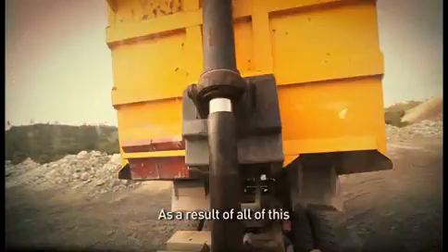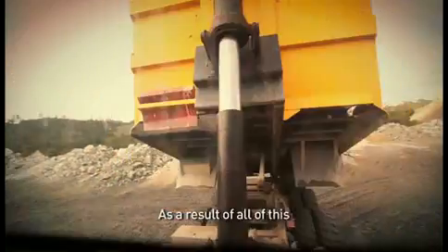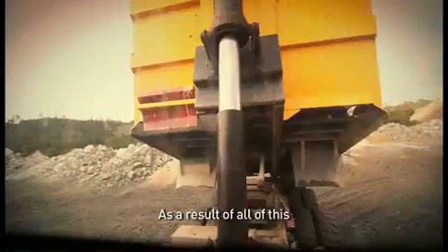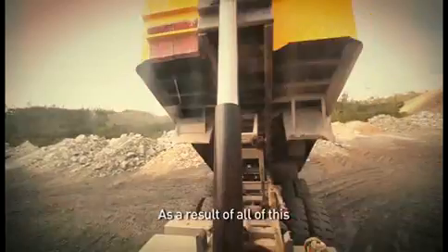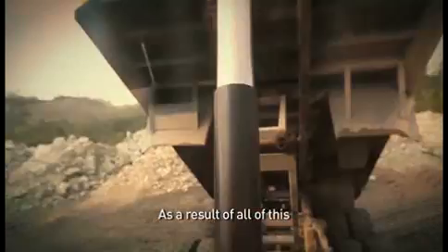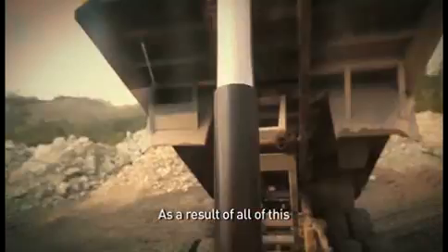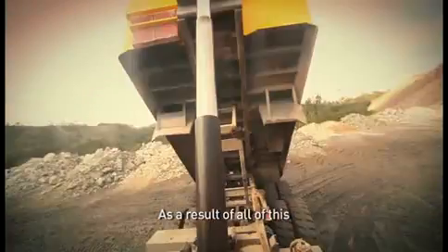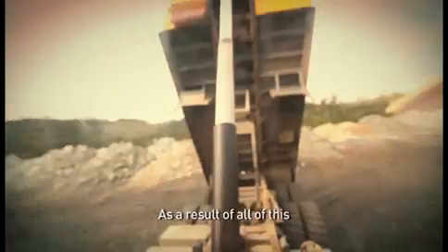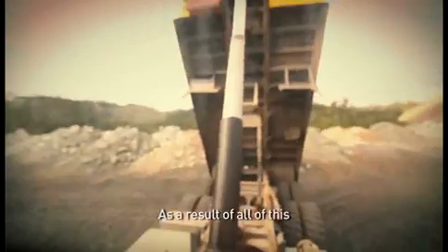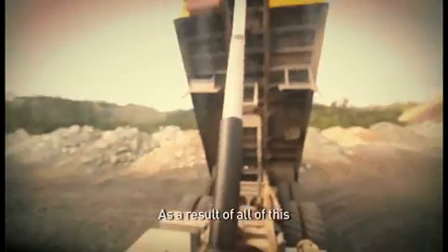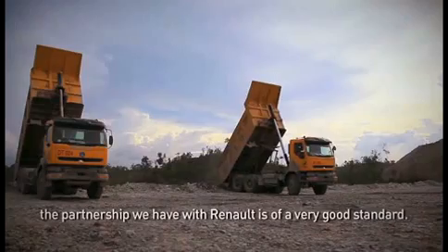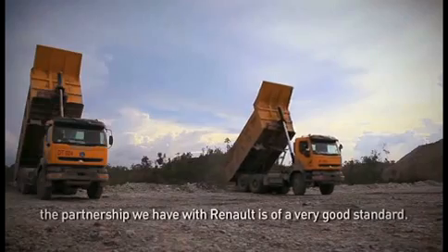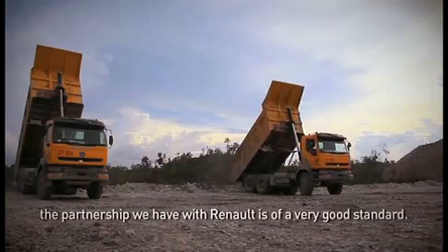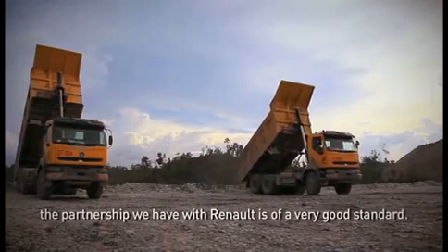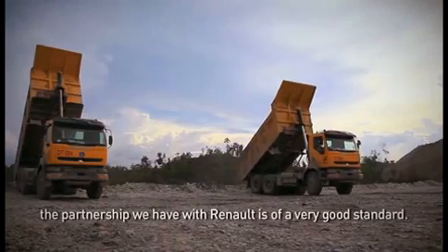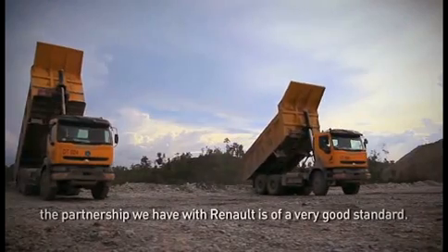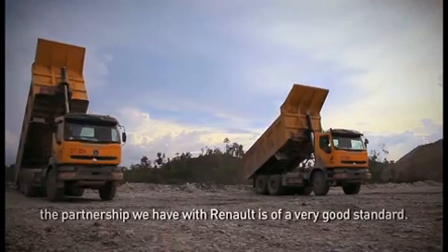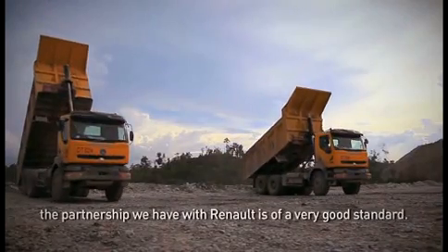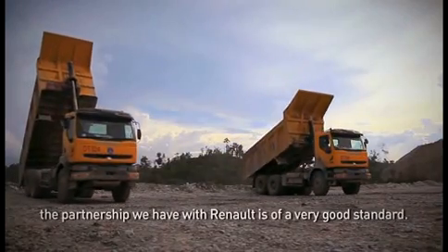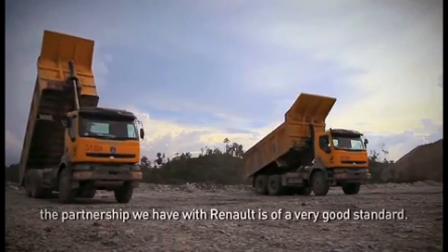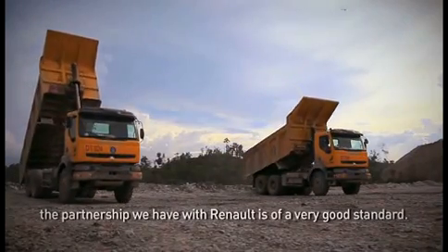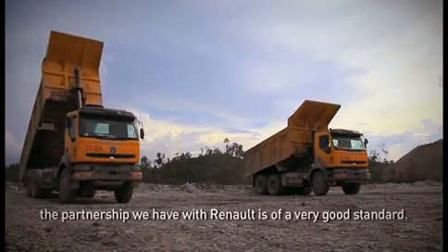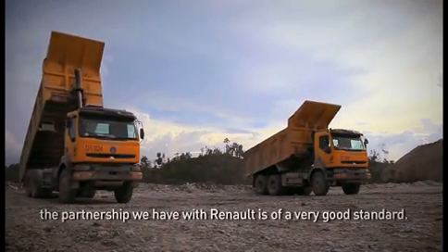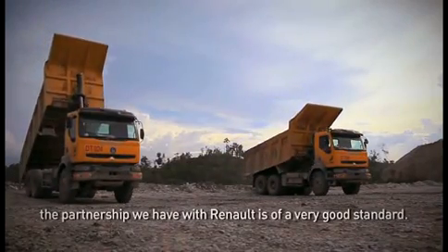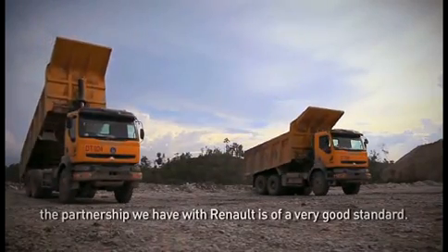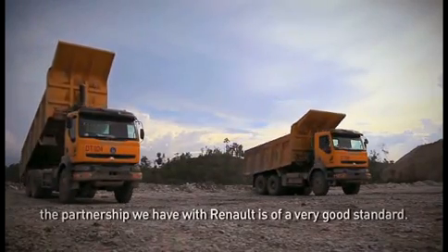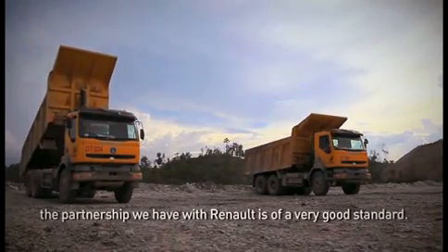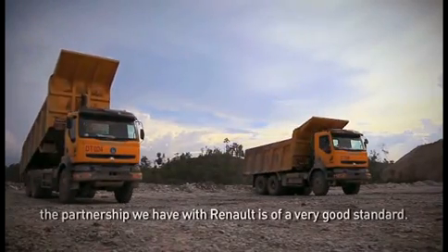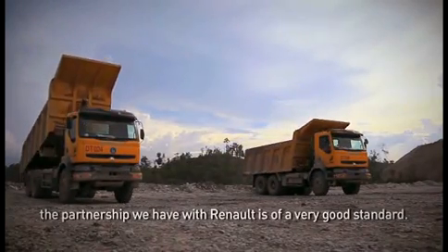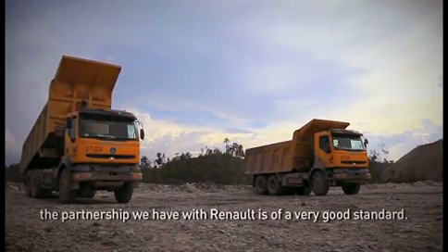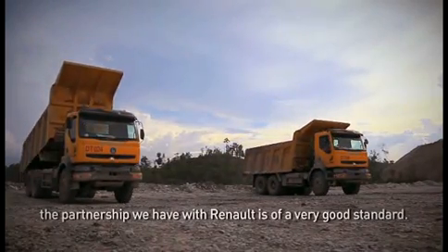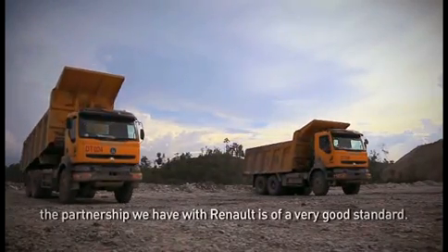As a result of all of this, the partnership we have with Reynolds is of a very good standard.